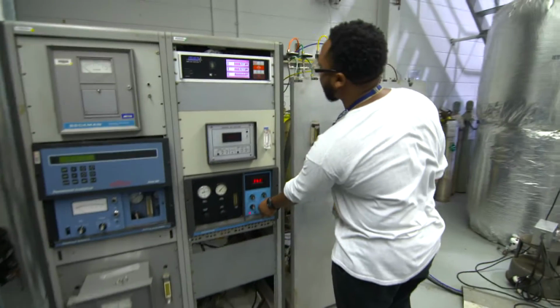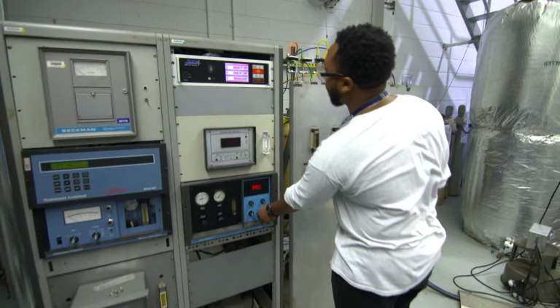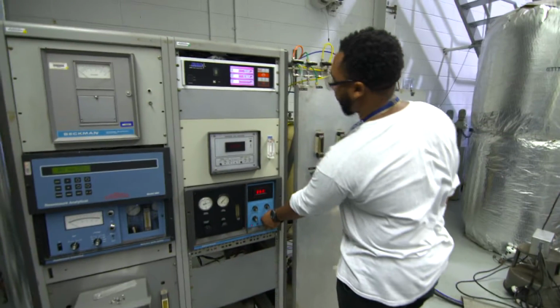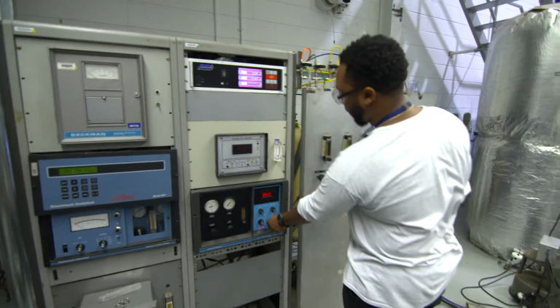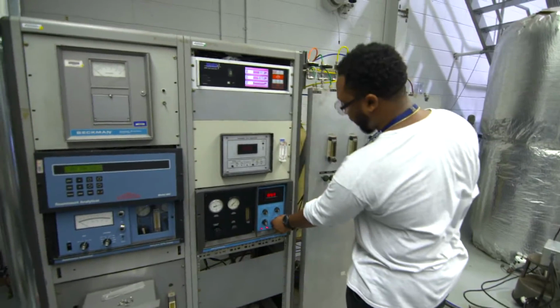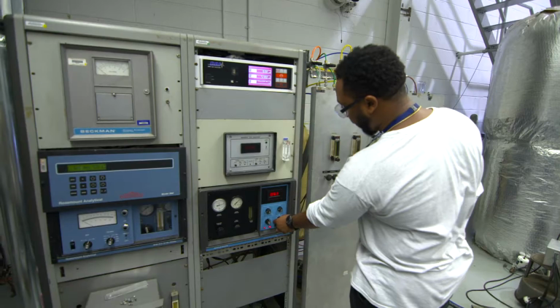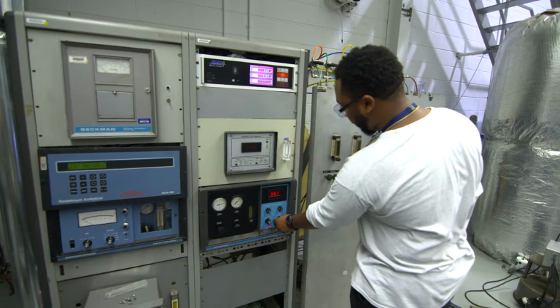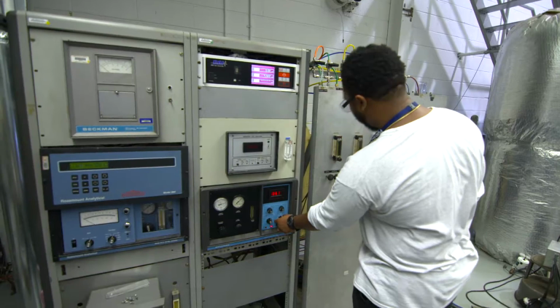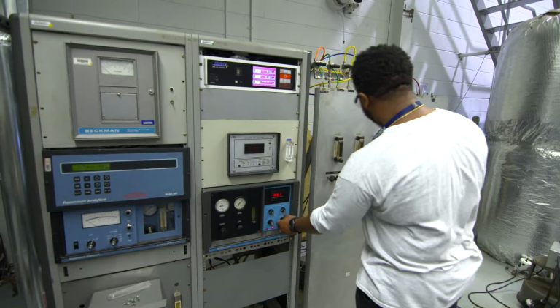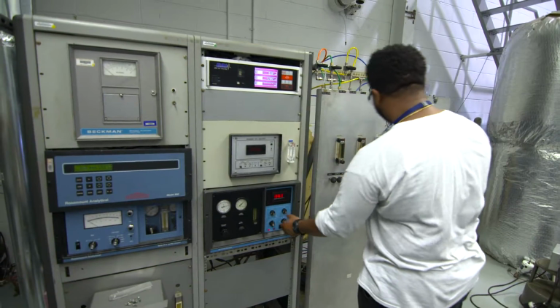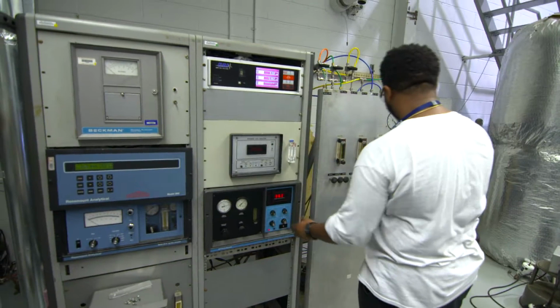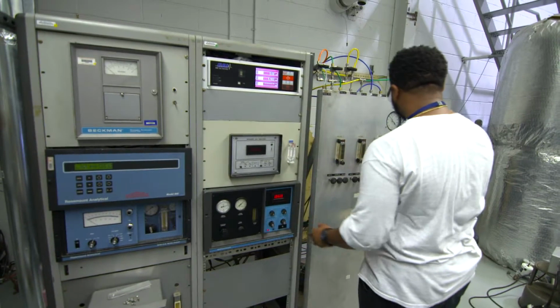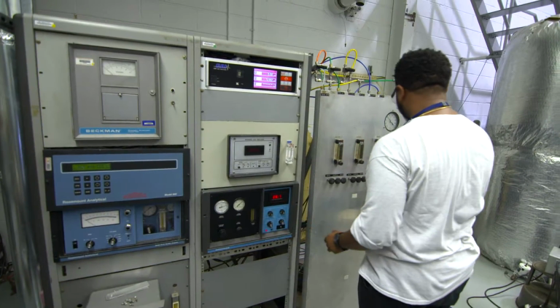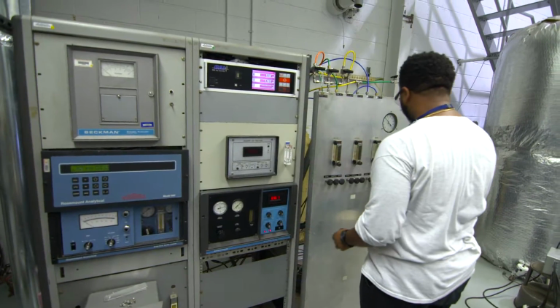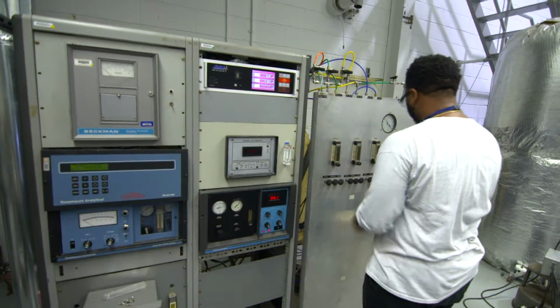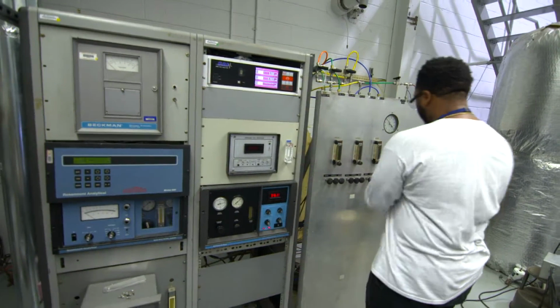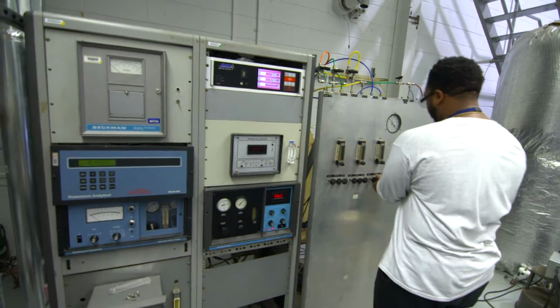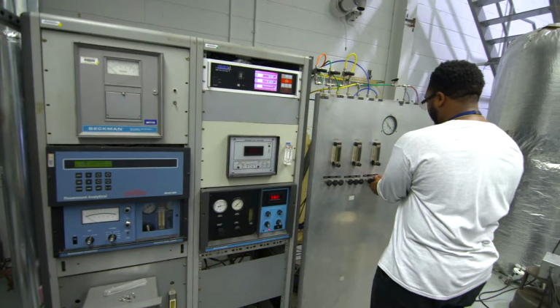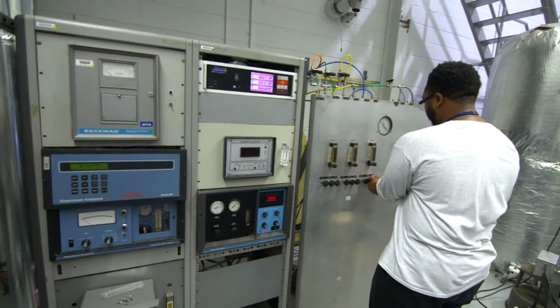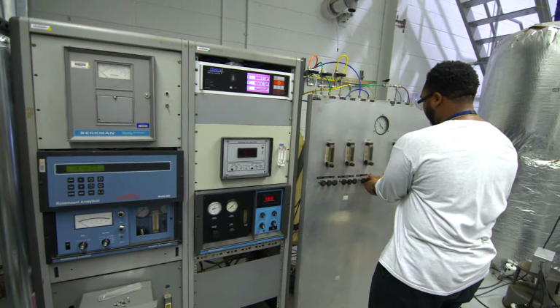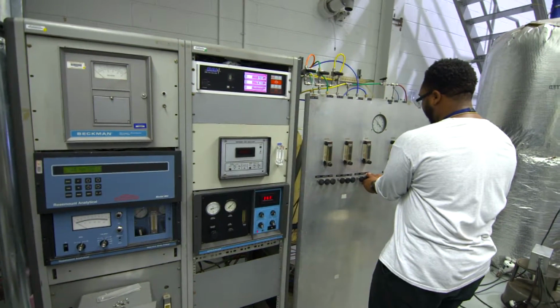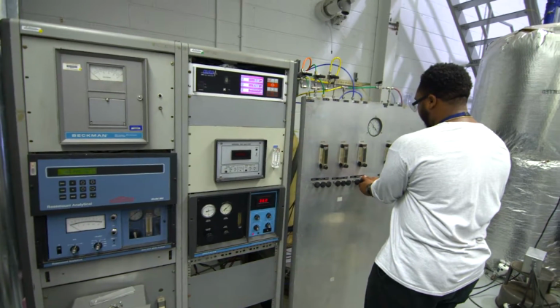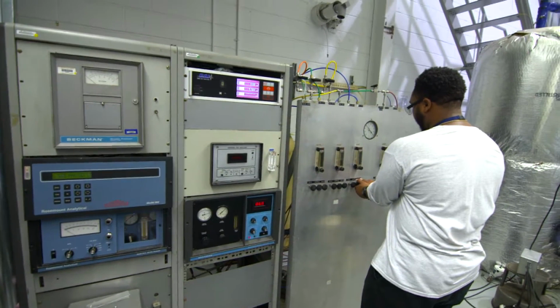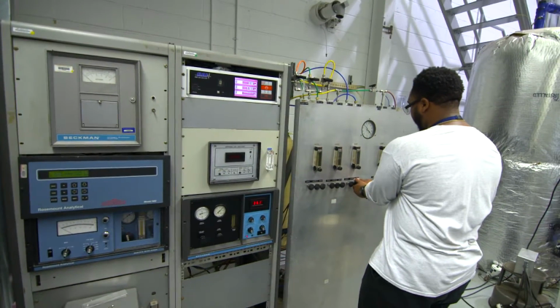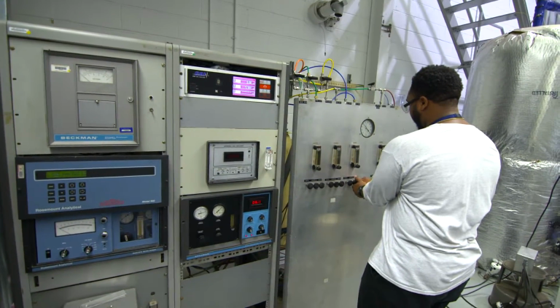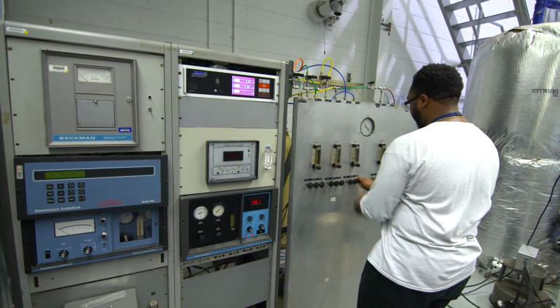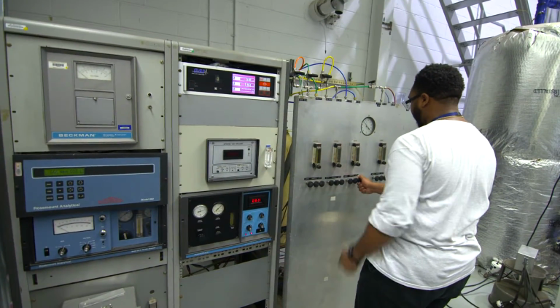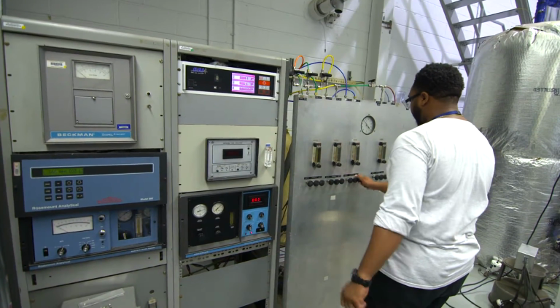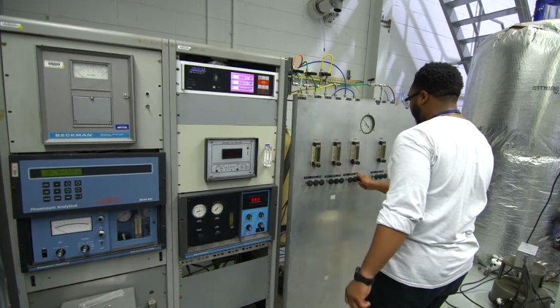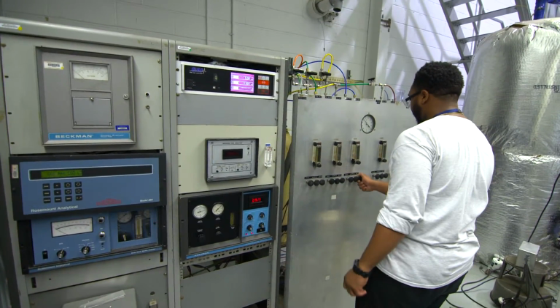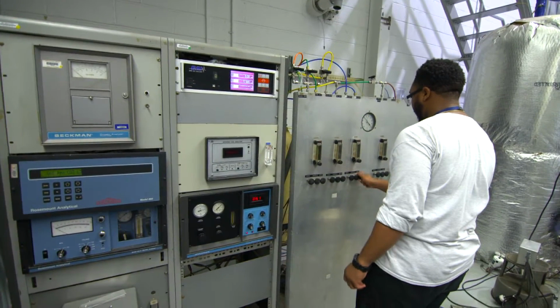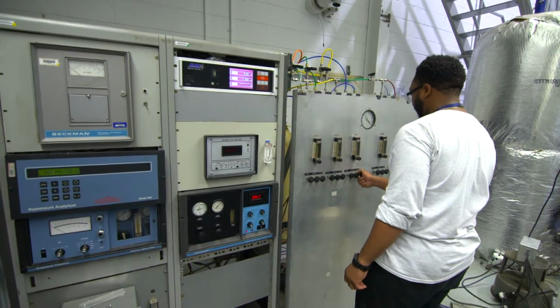Specifically, we're testing for particulate matter, carbon monoxide, and nitrogen oxide.